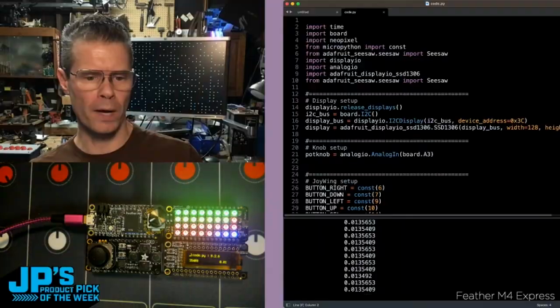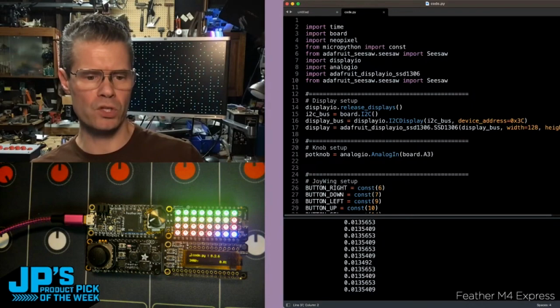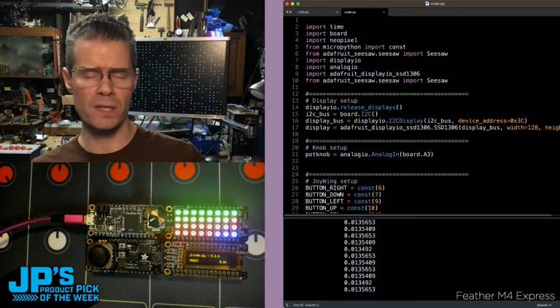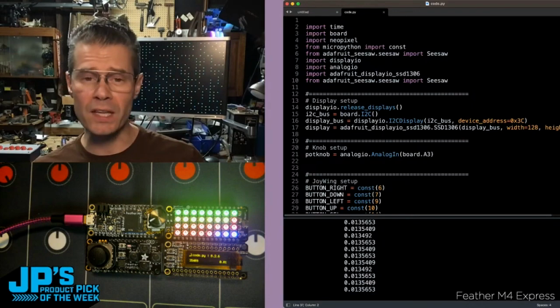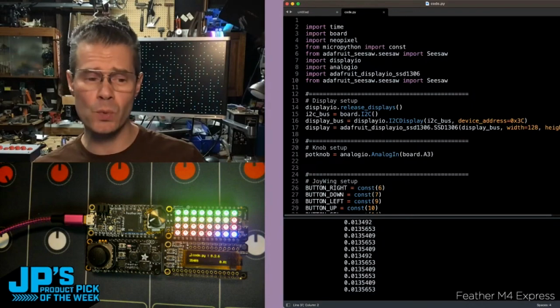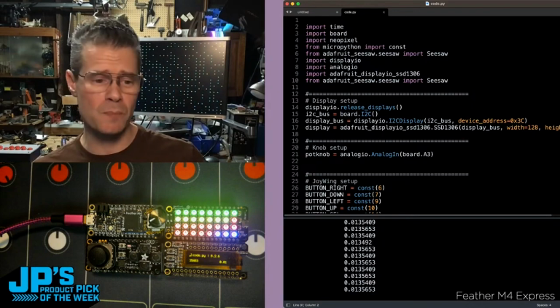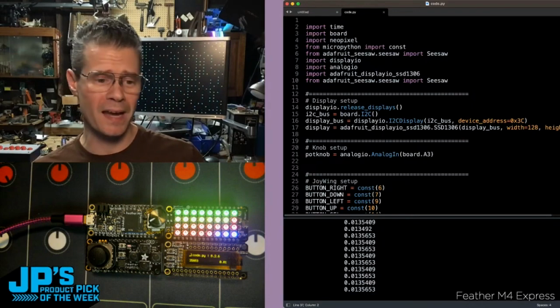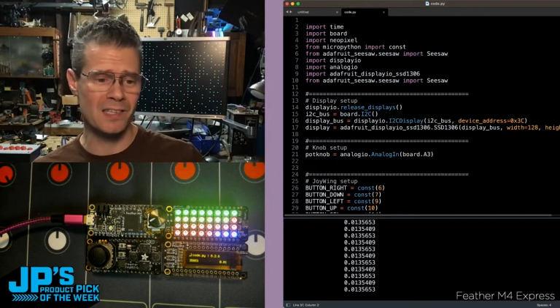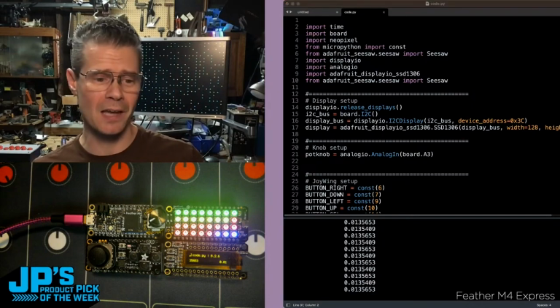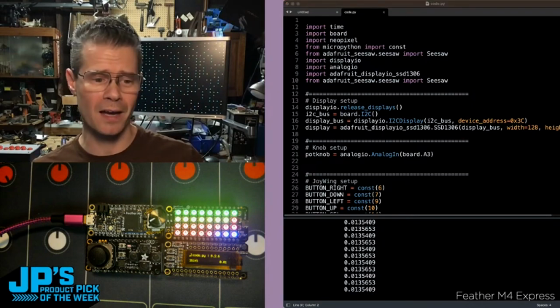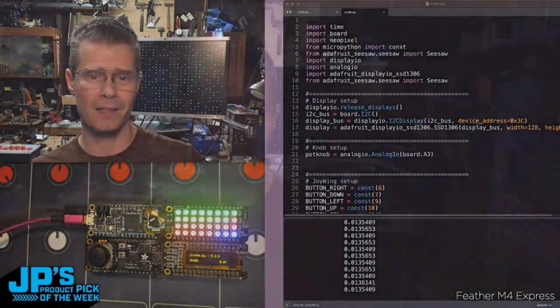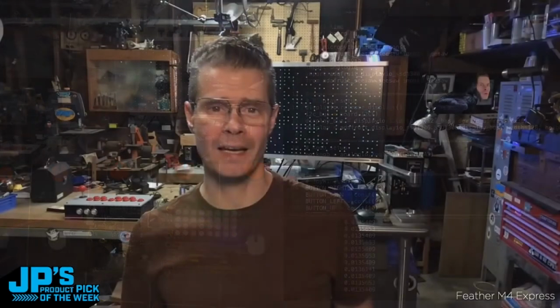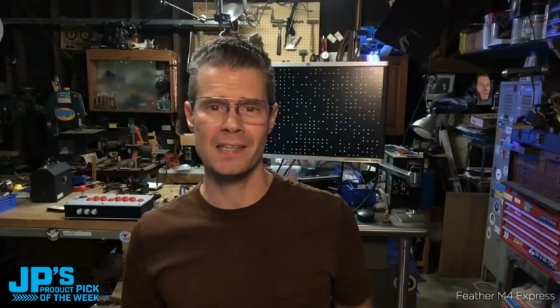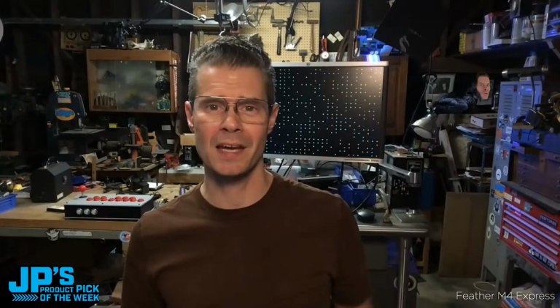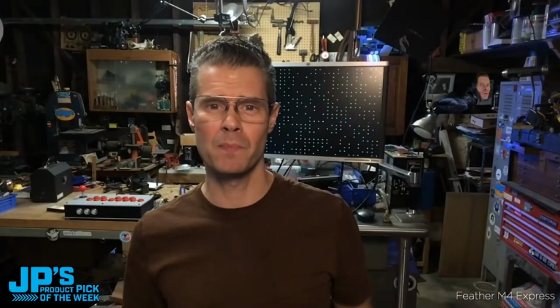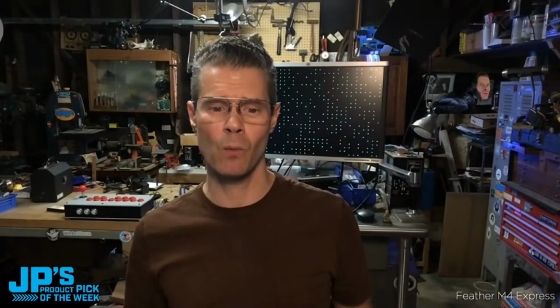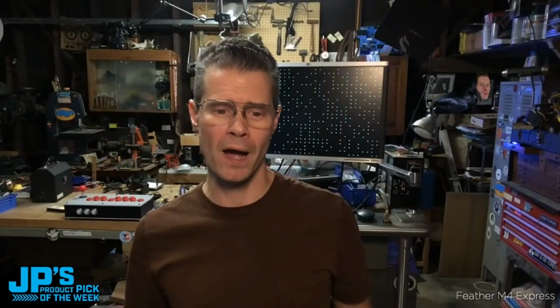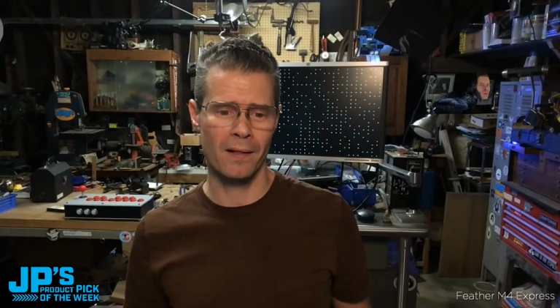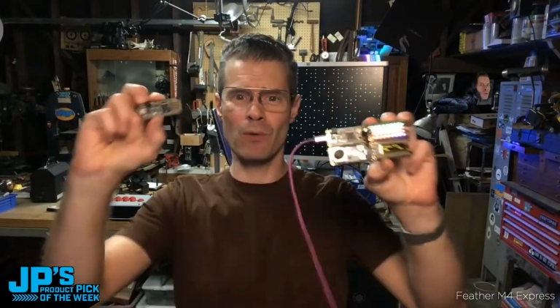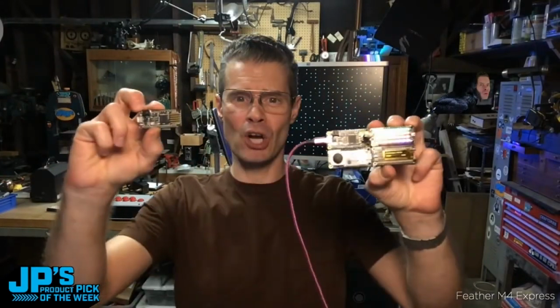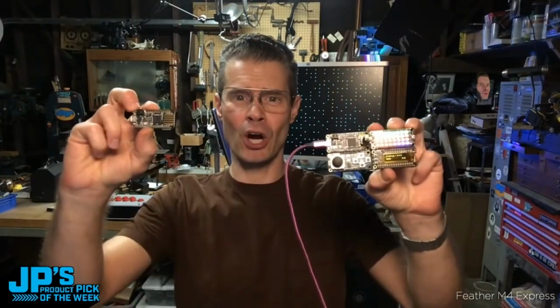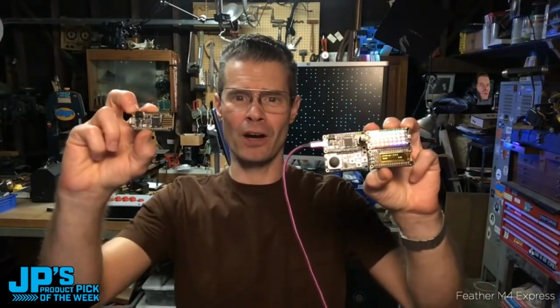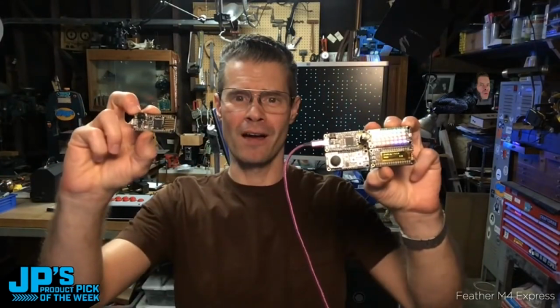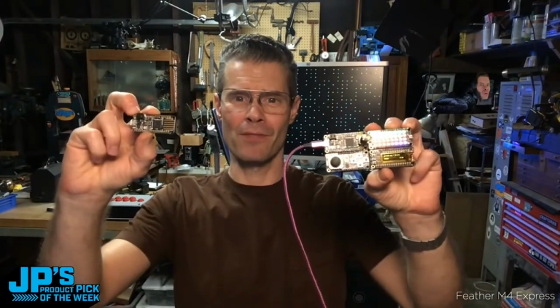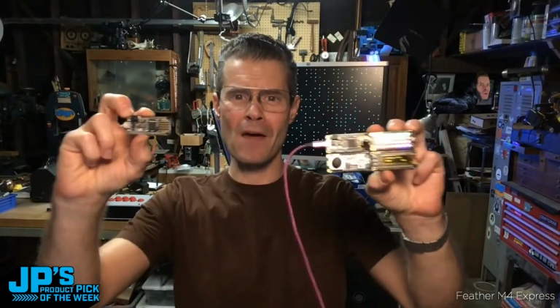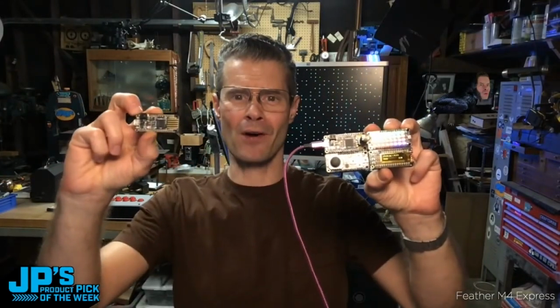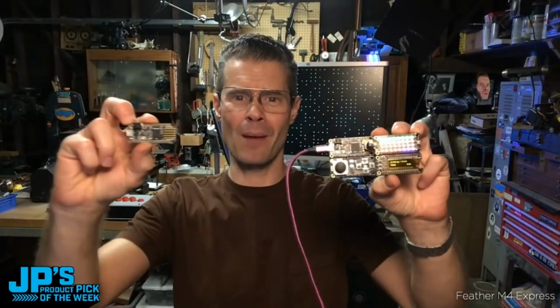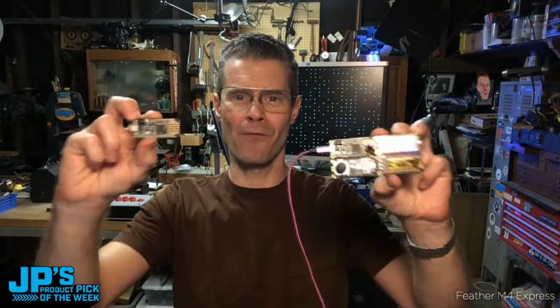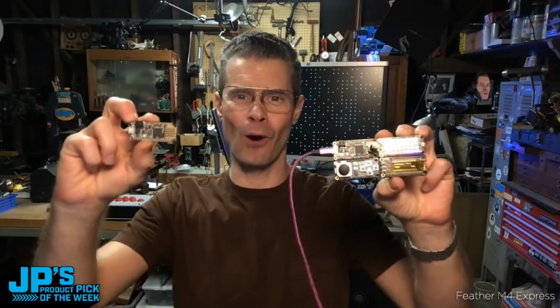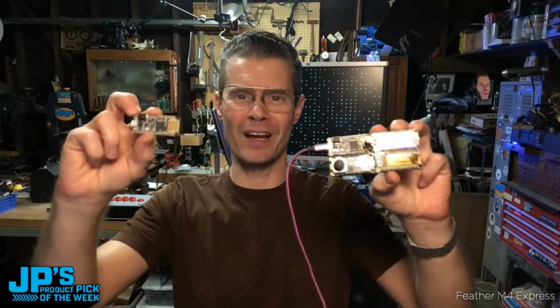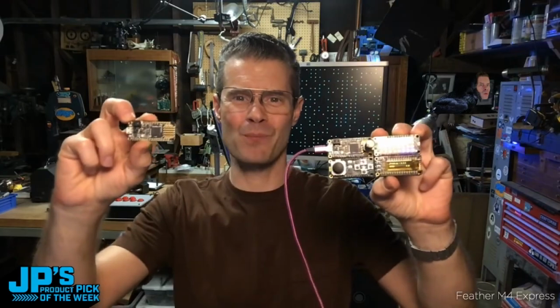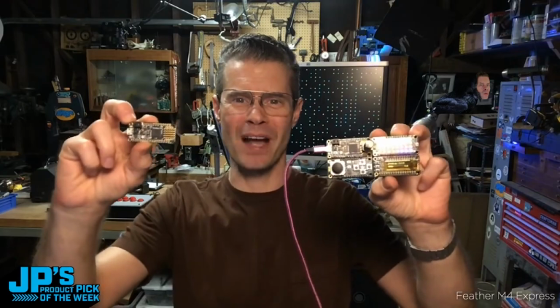We are so excited this one is back in stock. Like I said, it's been a while. The return of the Feather M4 Express.